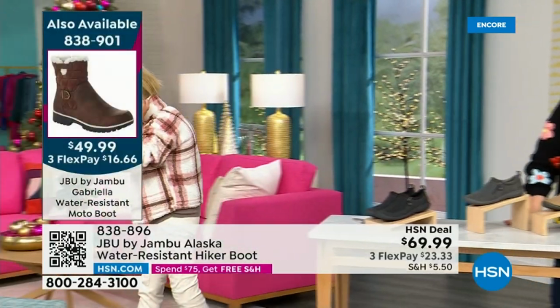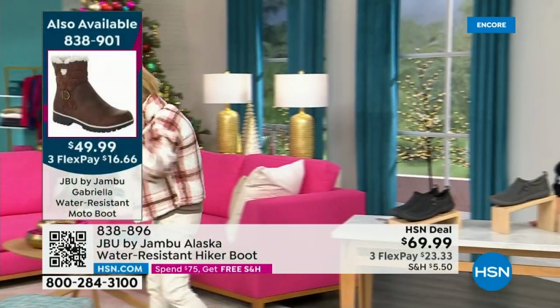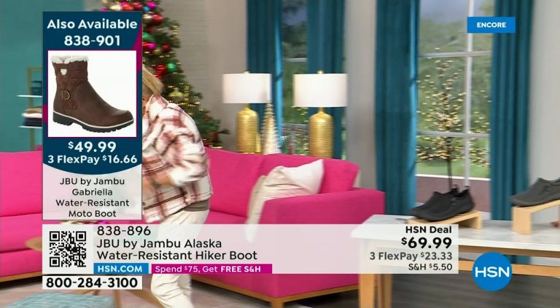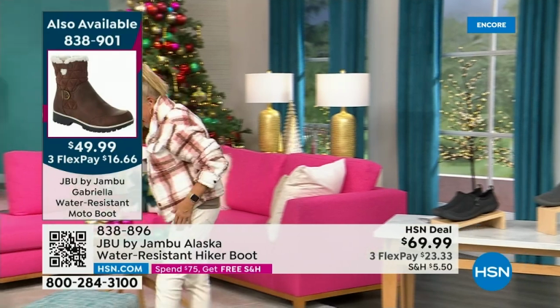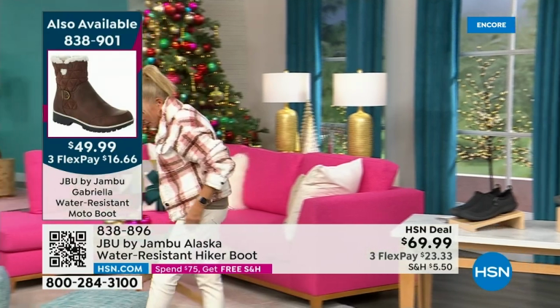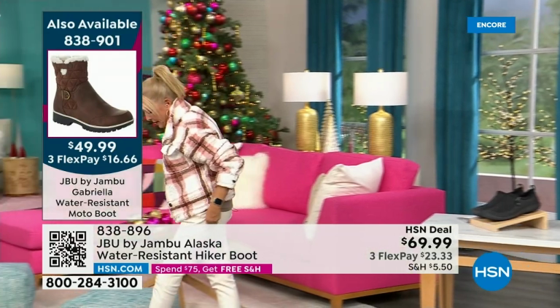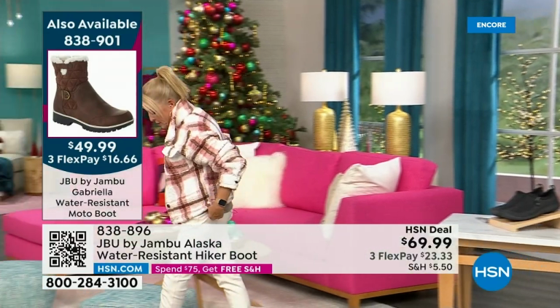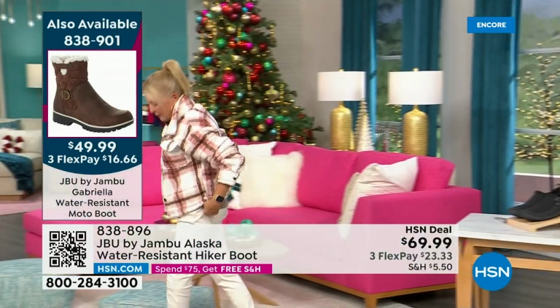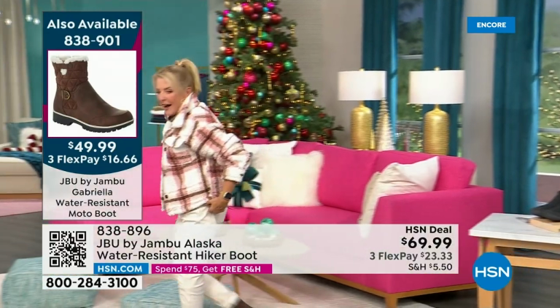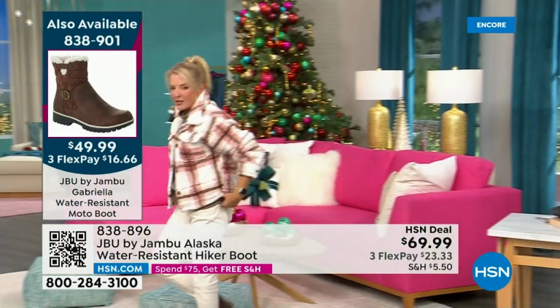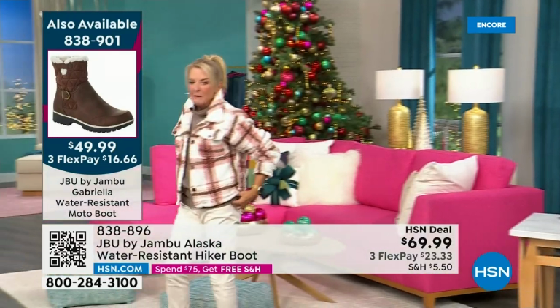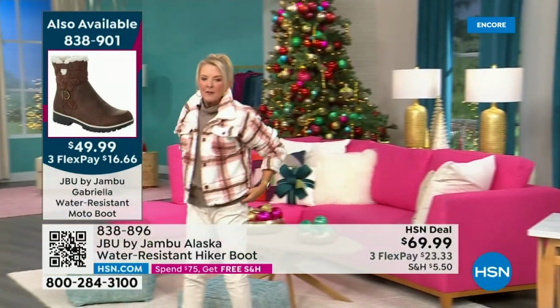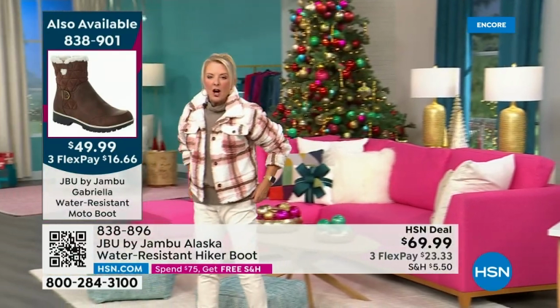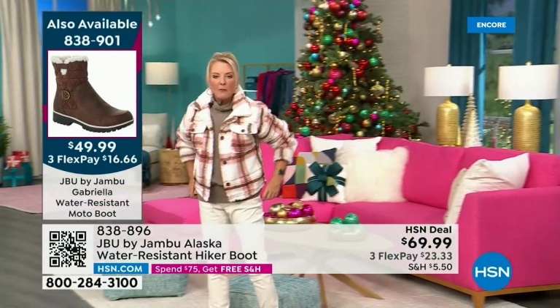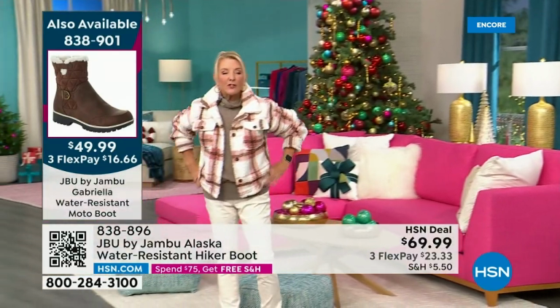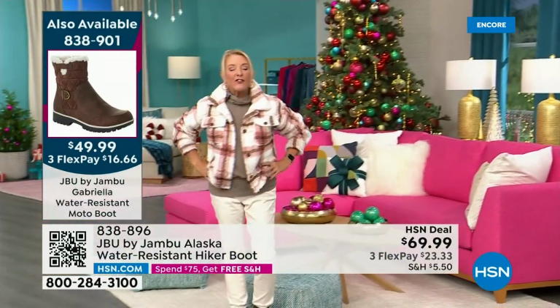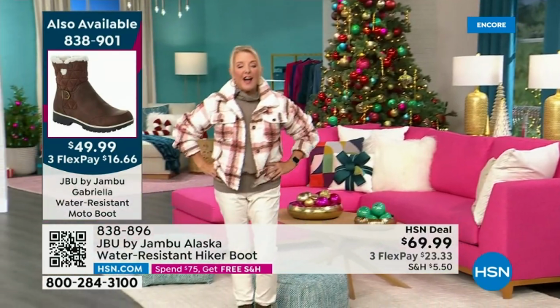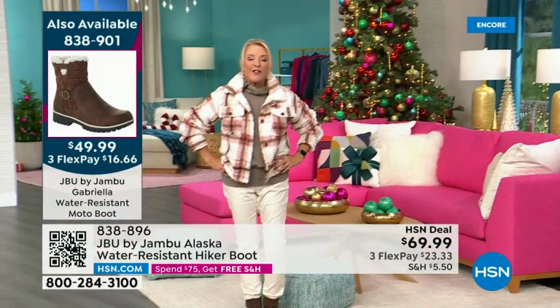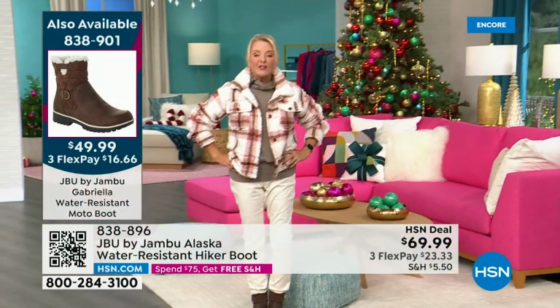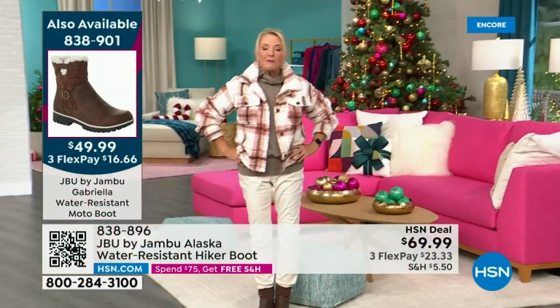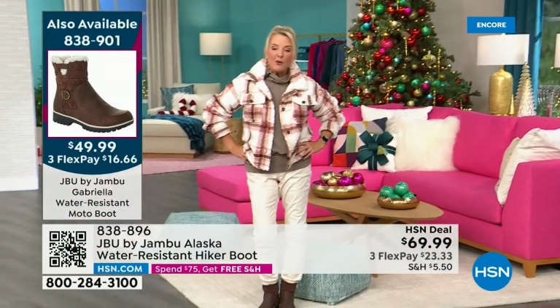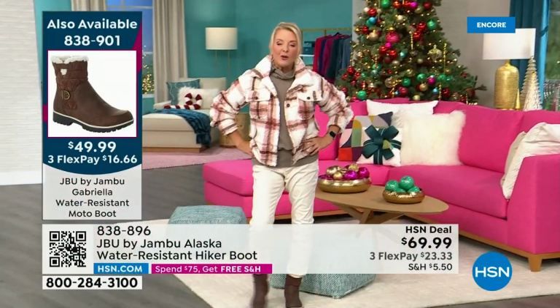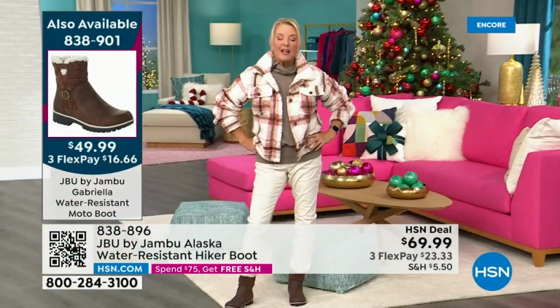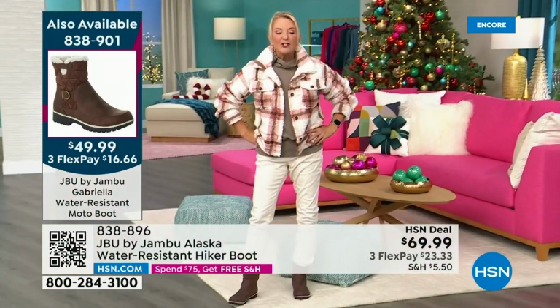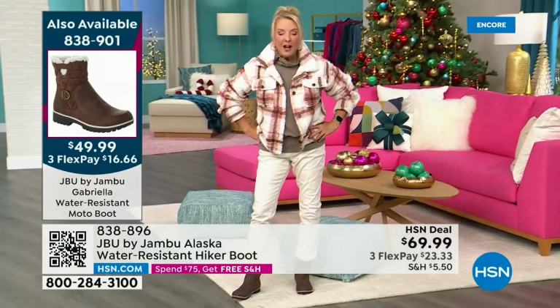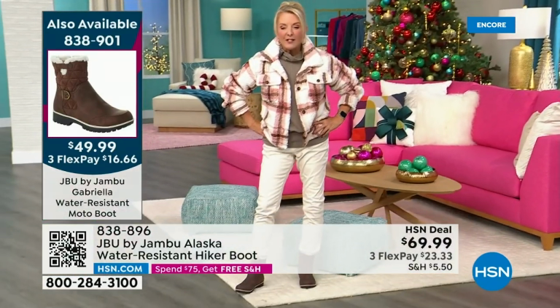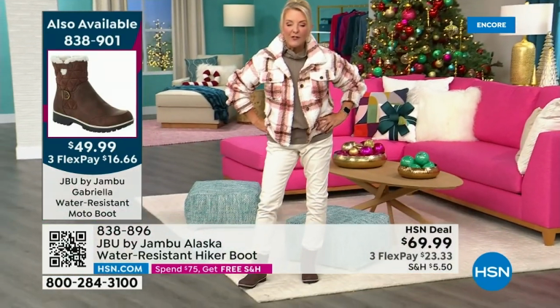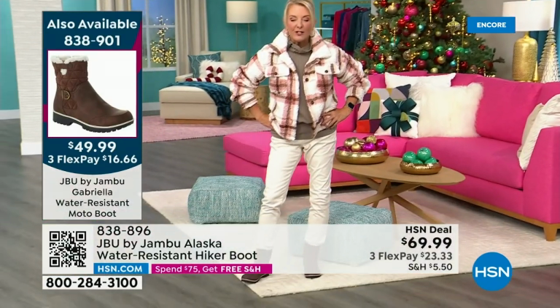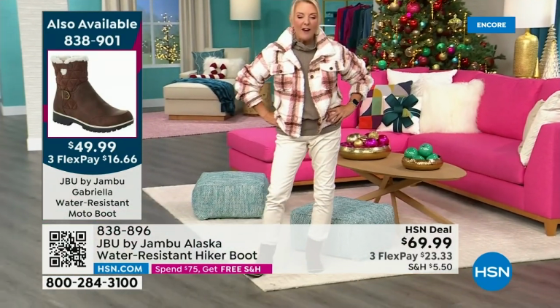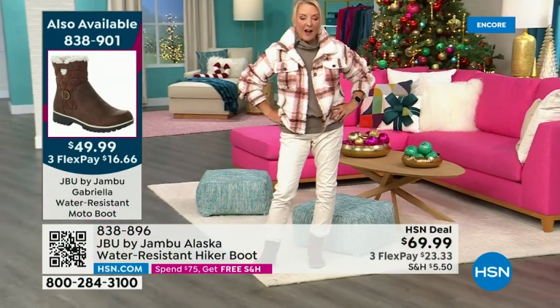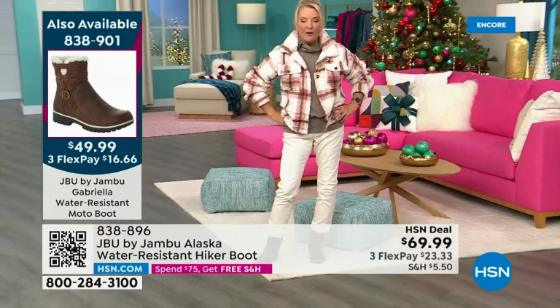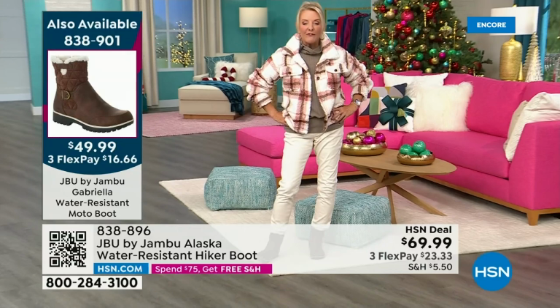There are less than 800 left — I know you guys are loving it. Lowest price we've ever done. Three FlexPay available — if you'd like to take advantage of it, take a major credit card and you're good to go. Almost 5,000 have been ordered in just the first half hour.